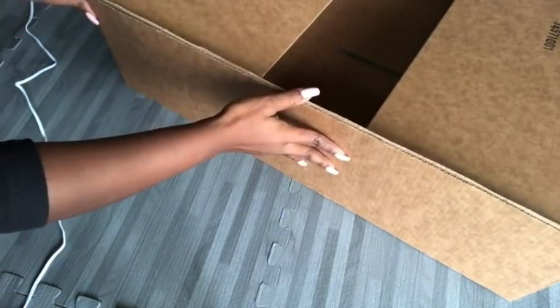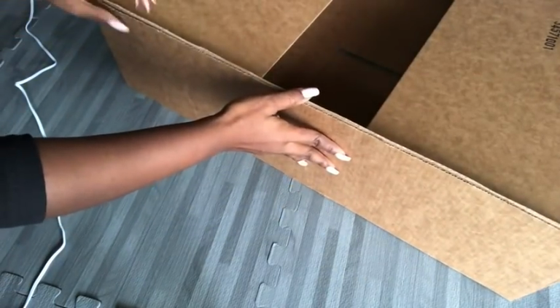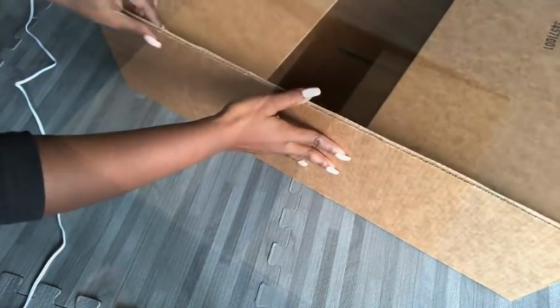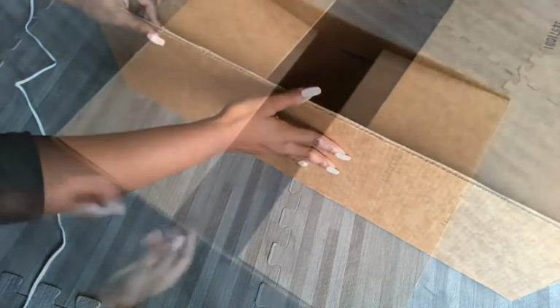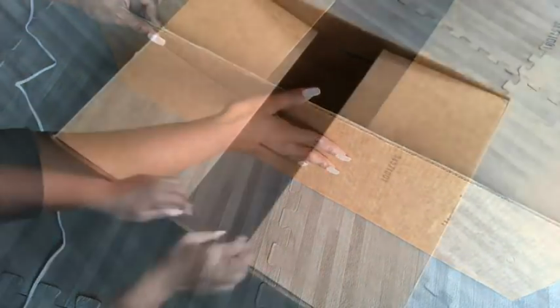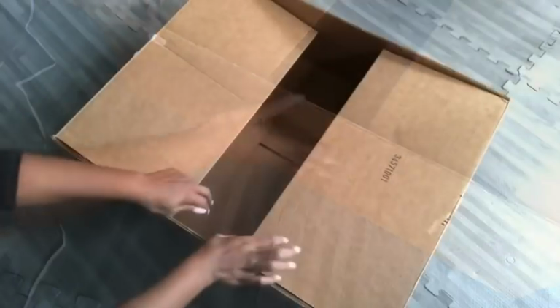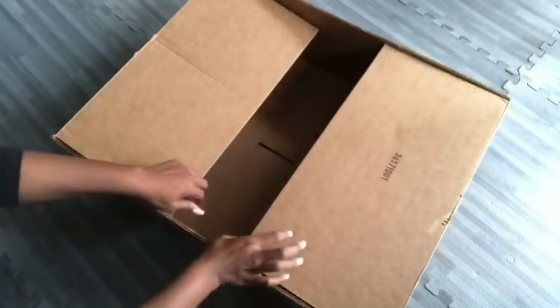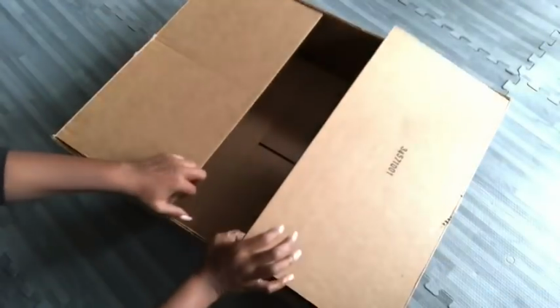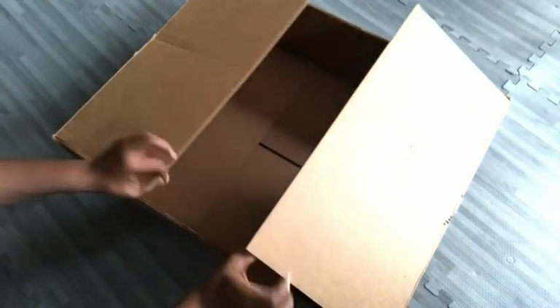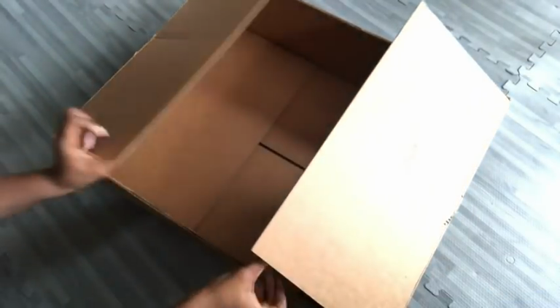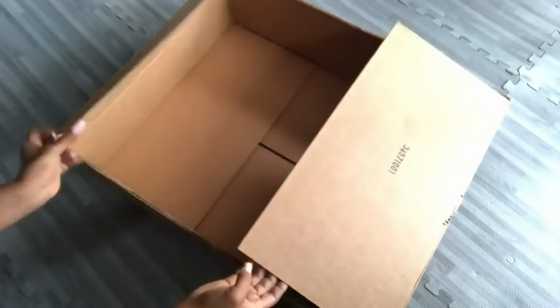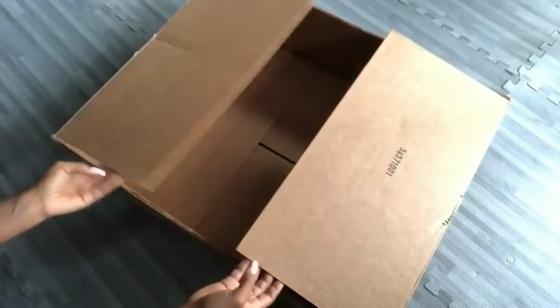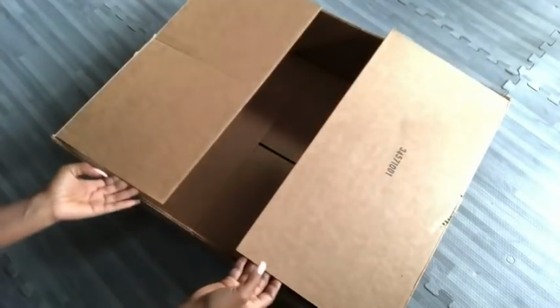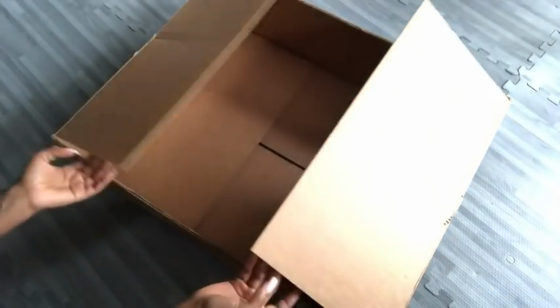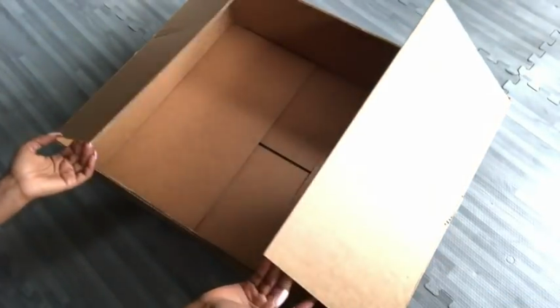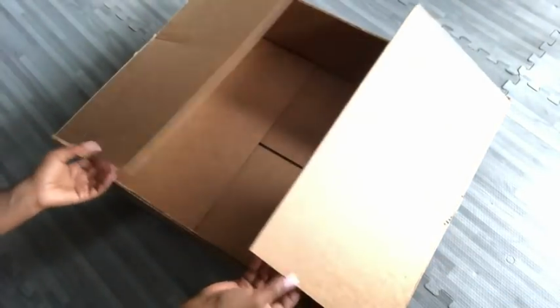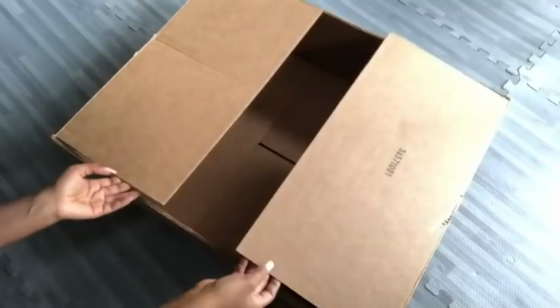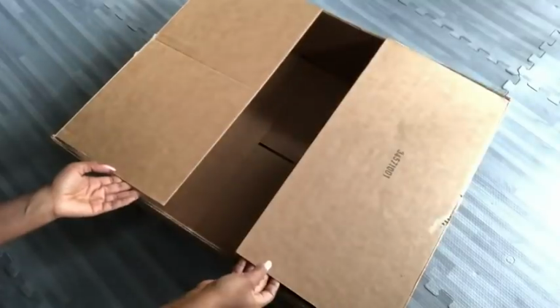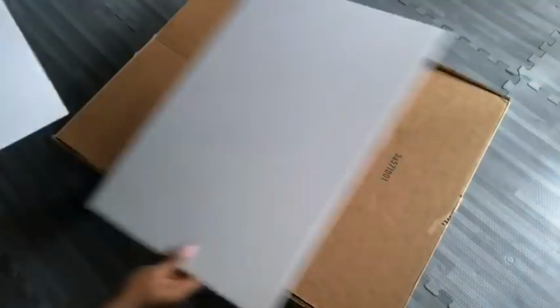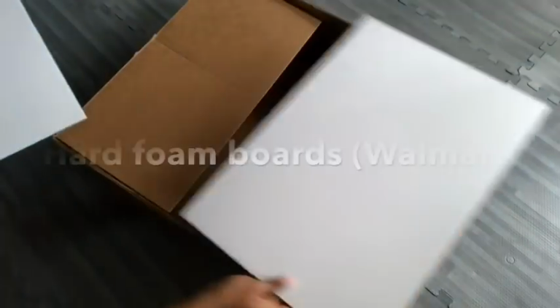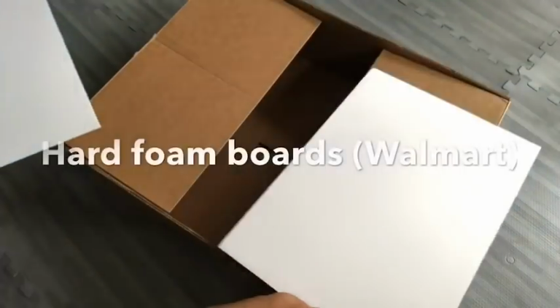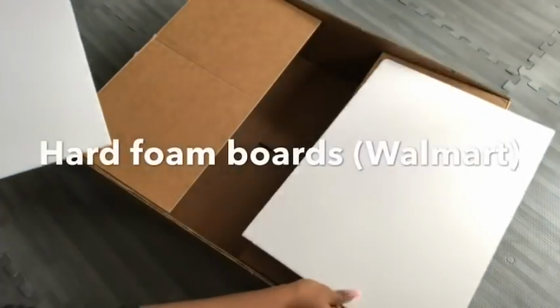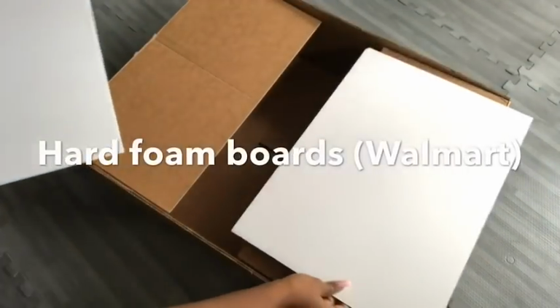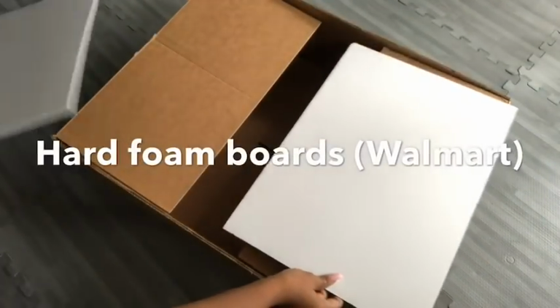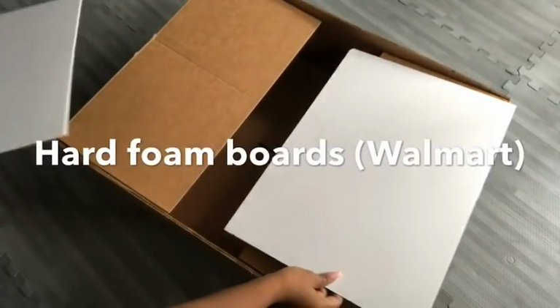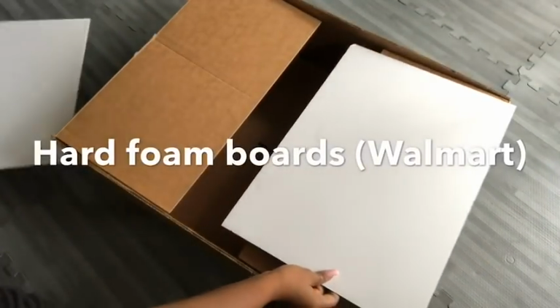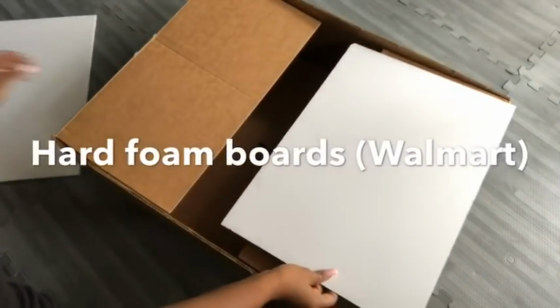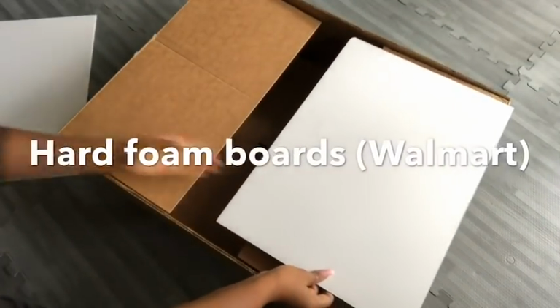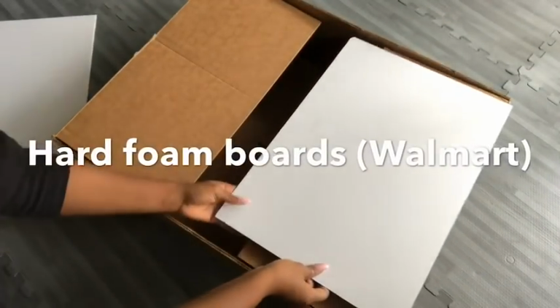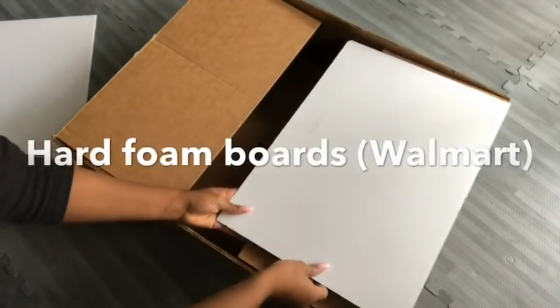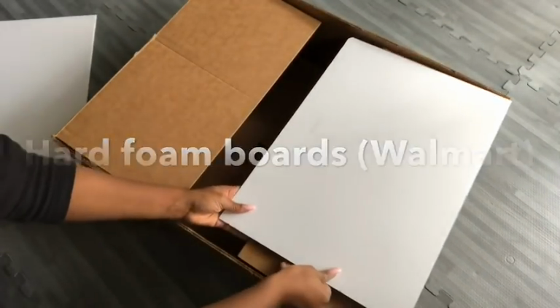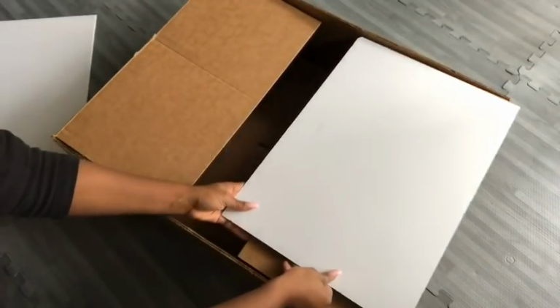Because the flaps are short, I'm going to be cutting foam boards to add to it, and this is going to make it wider so it will meet in the middle.